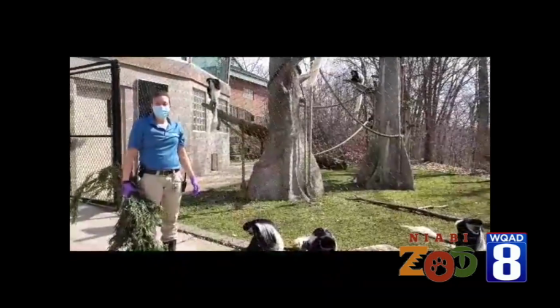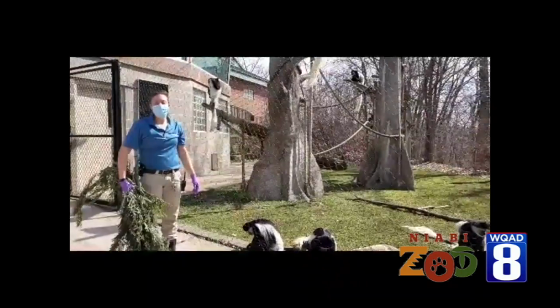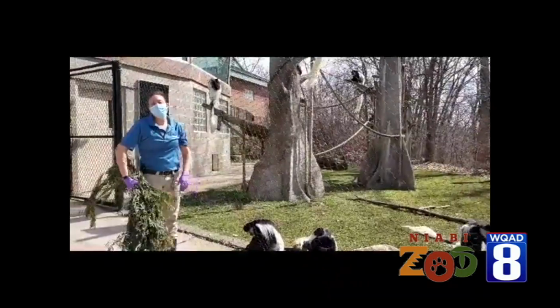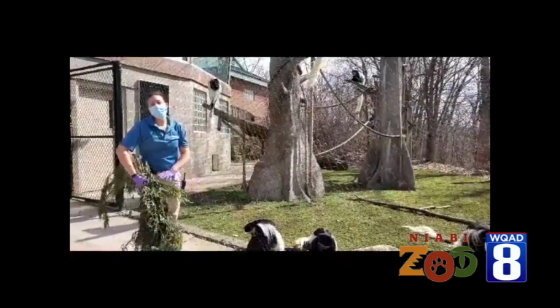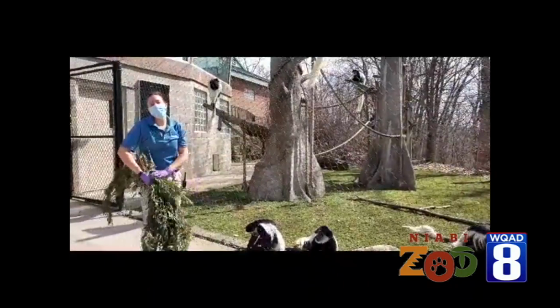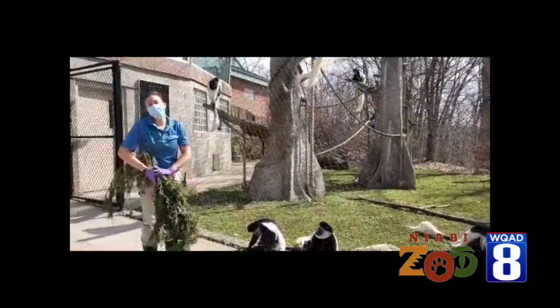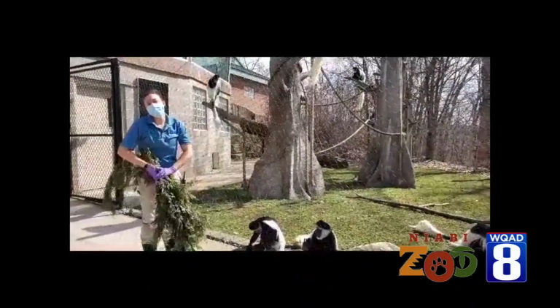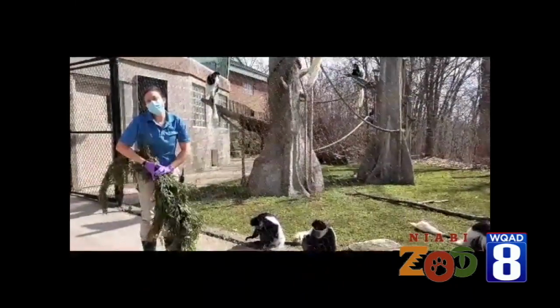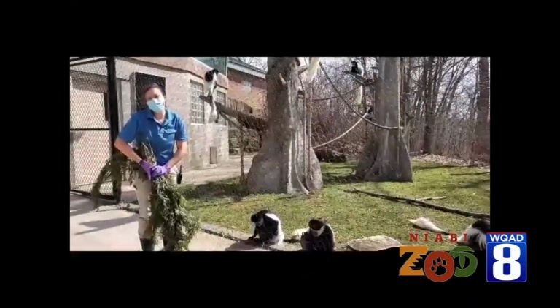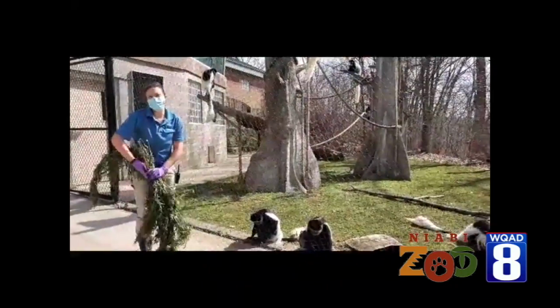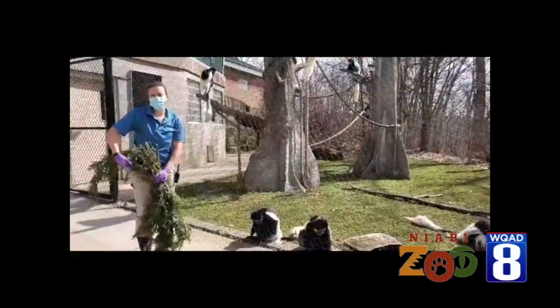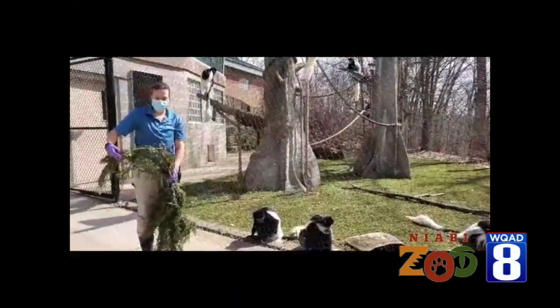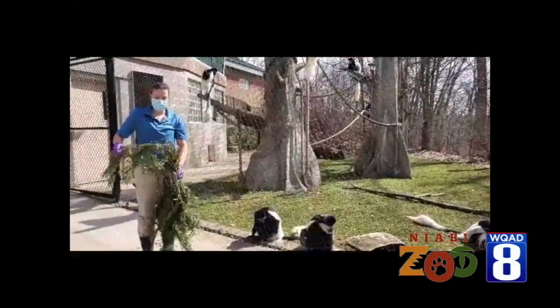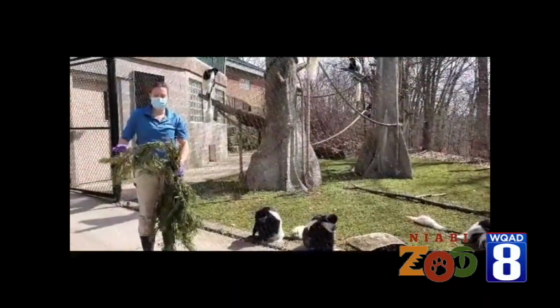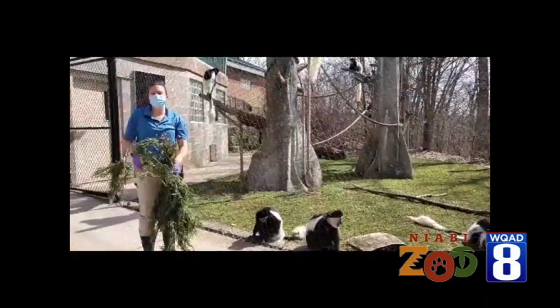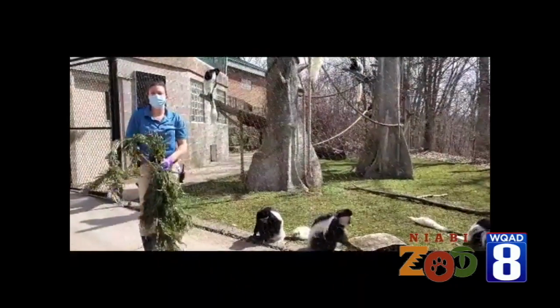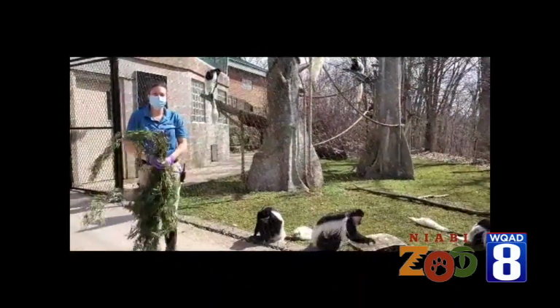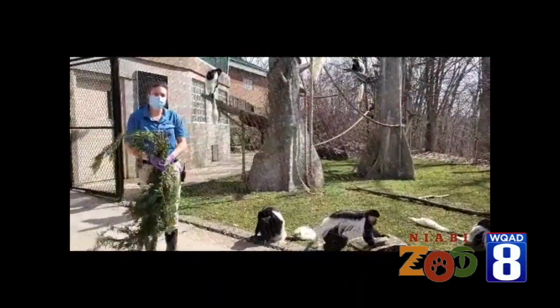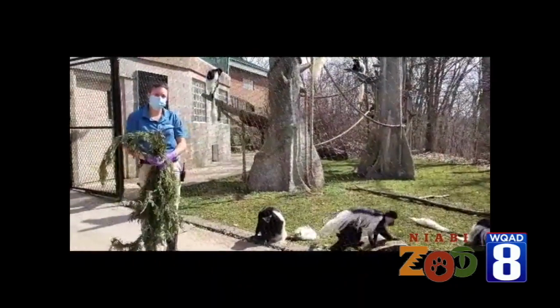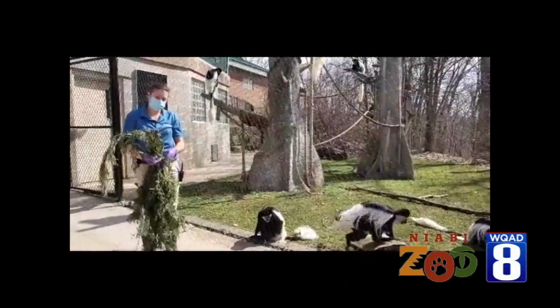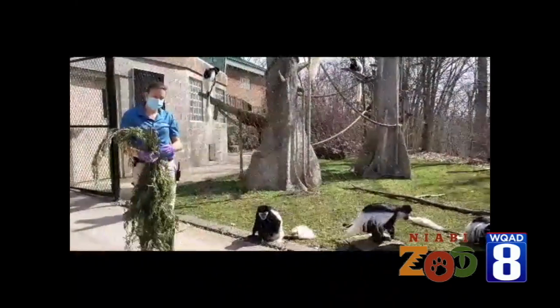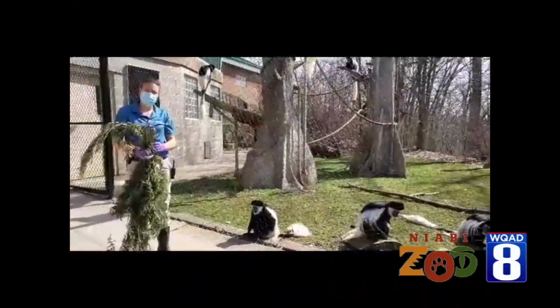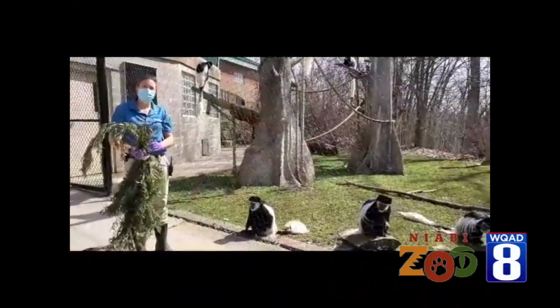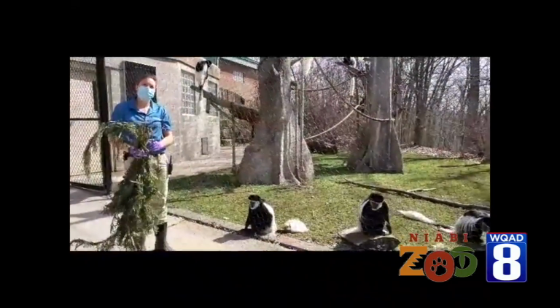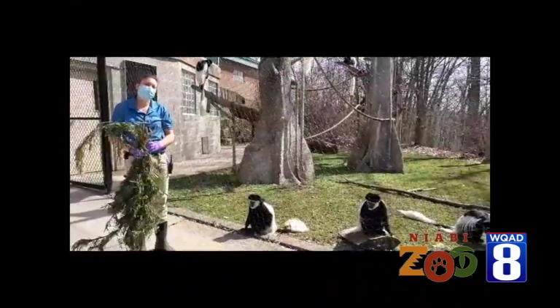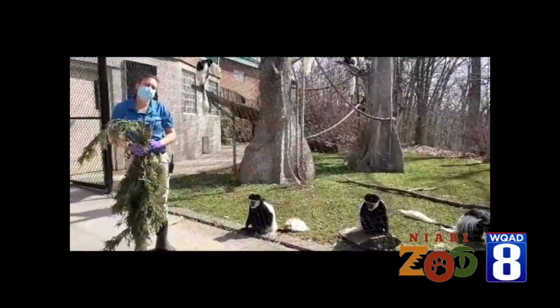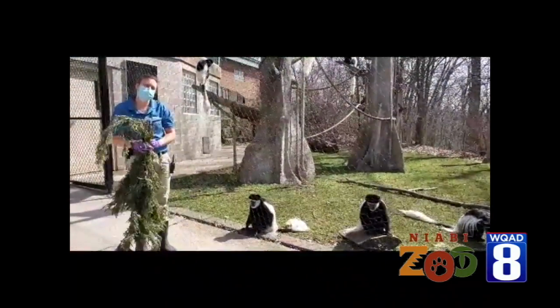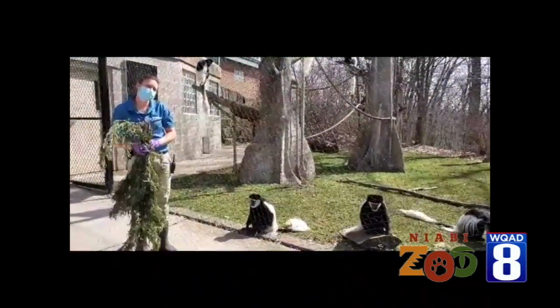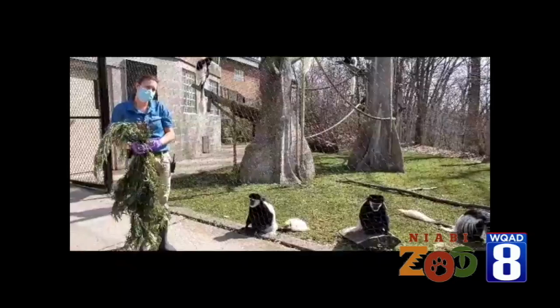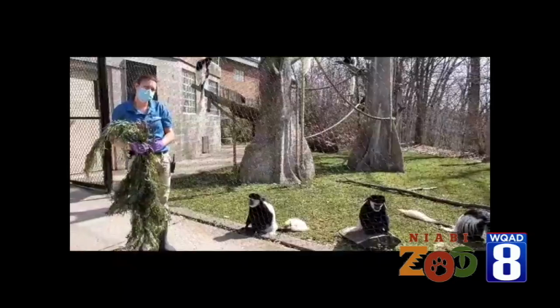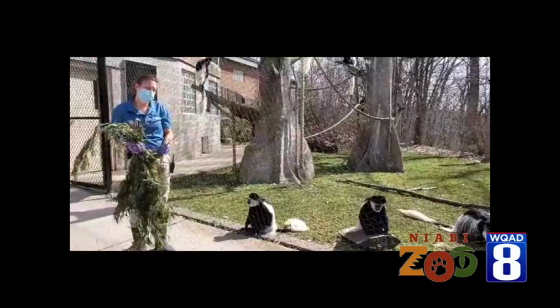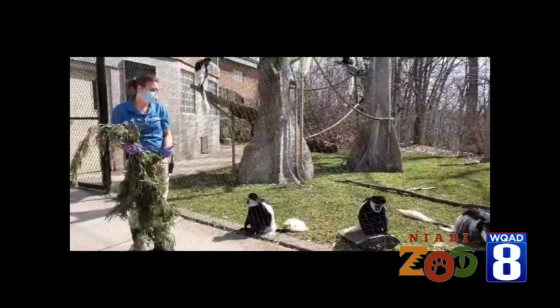Hi there, I'm Laura. I am a zookeeper here at Narabi Zoo. I'm working with a black and white colobus.